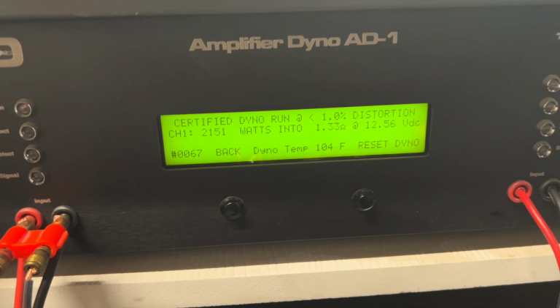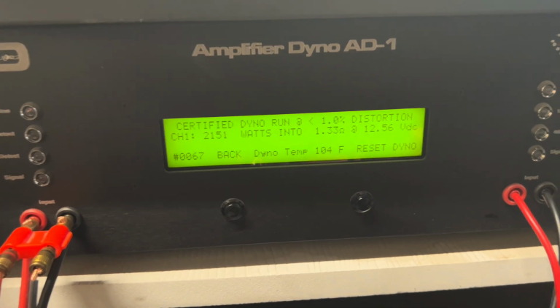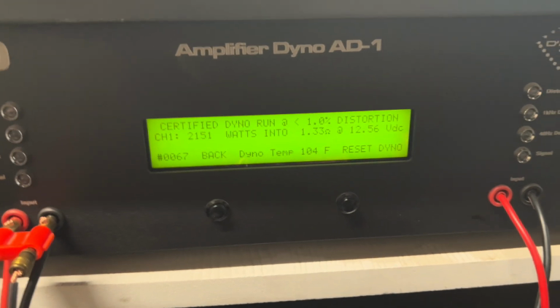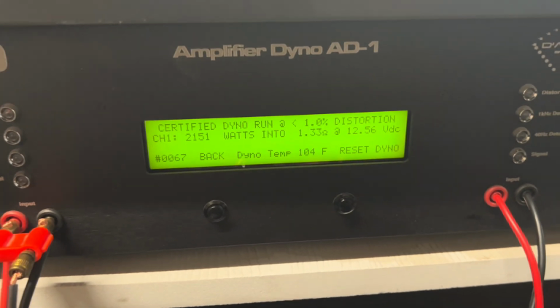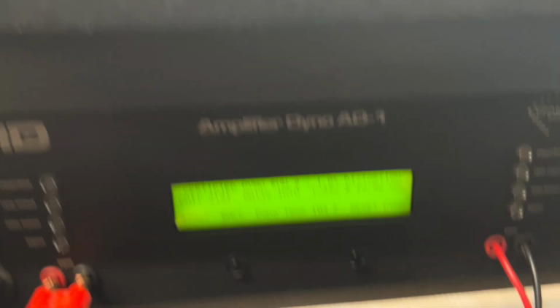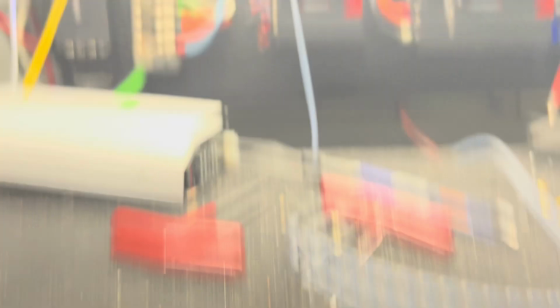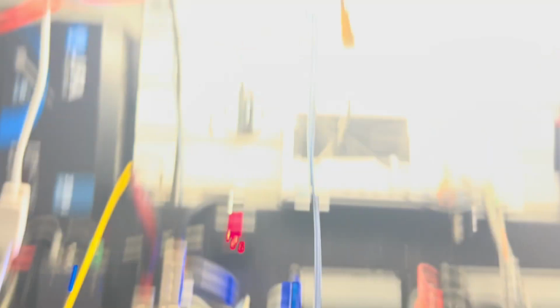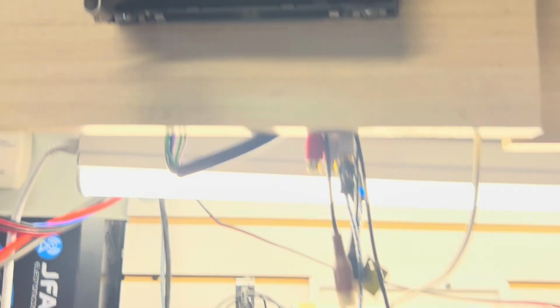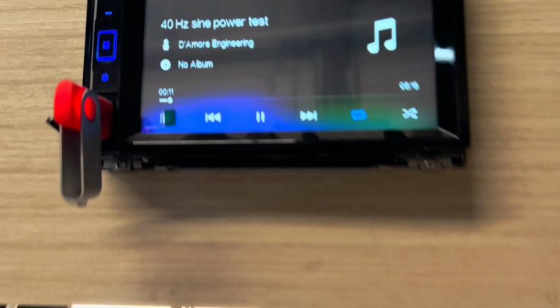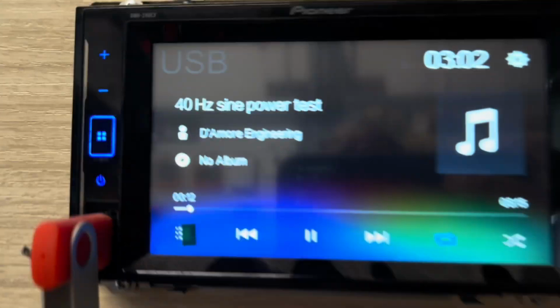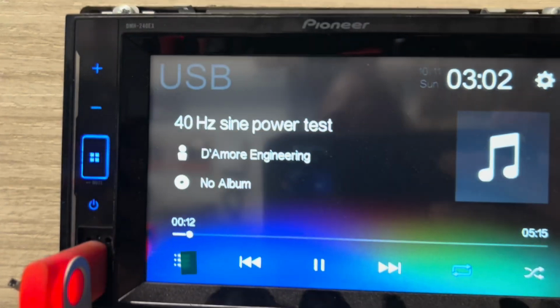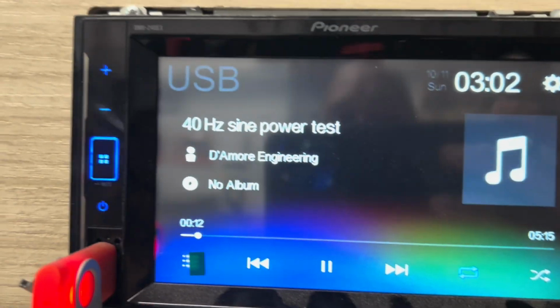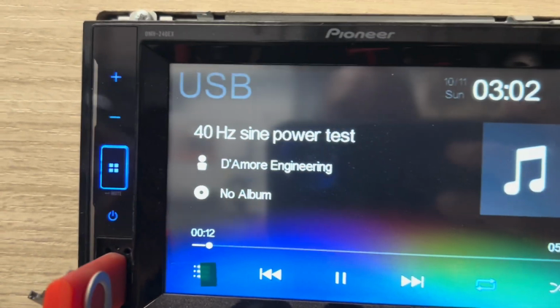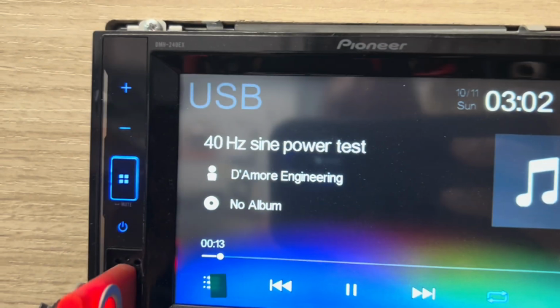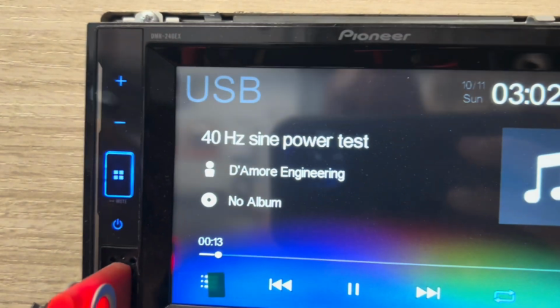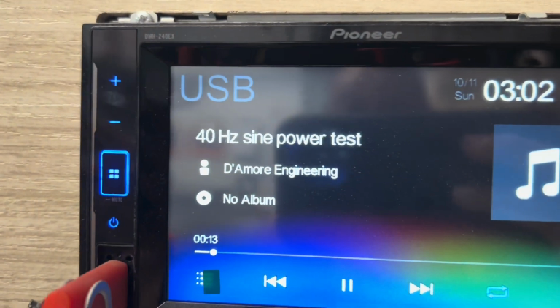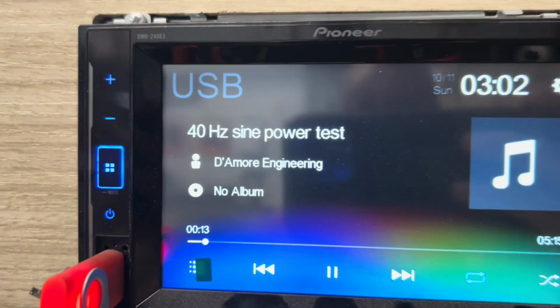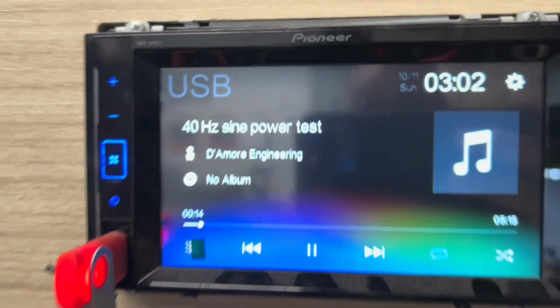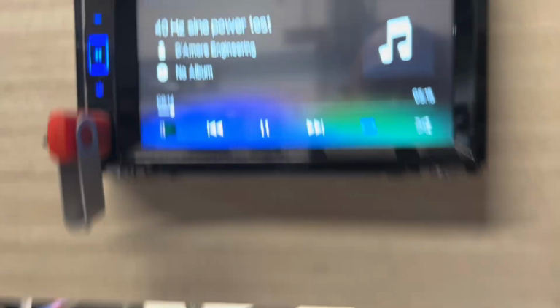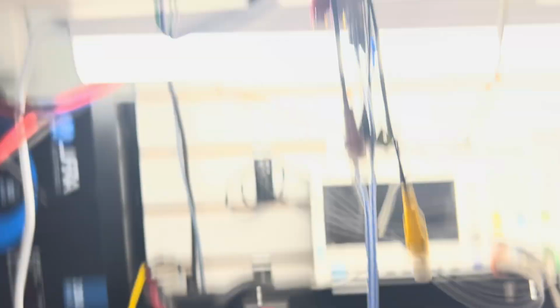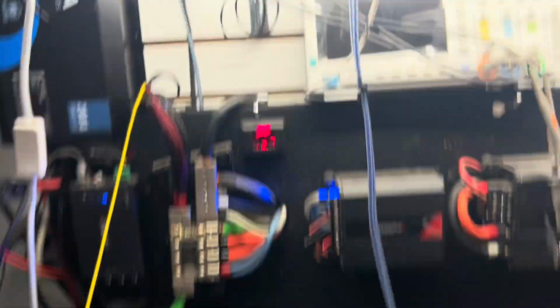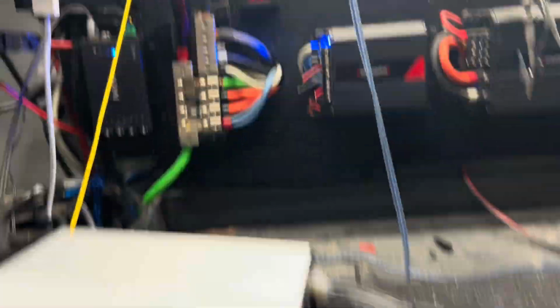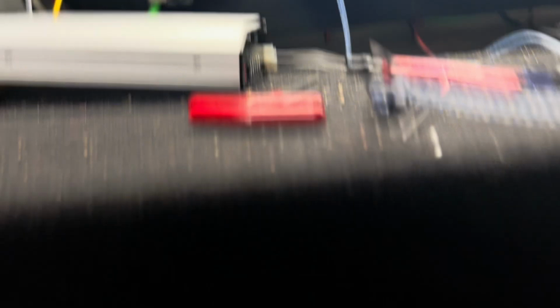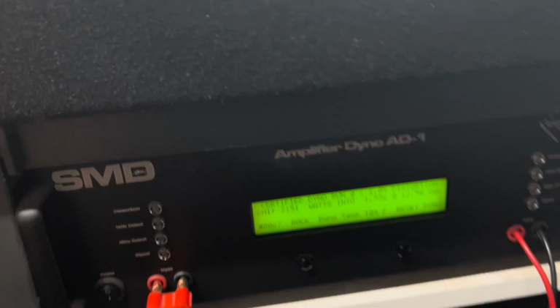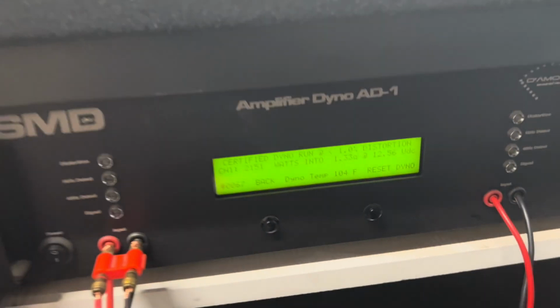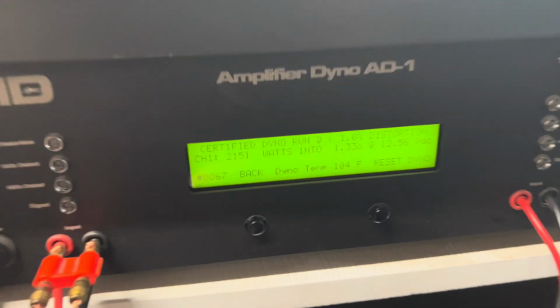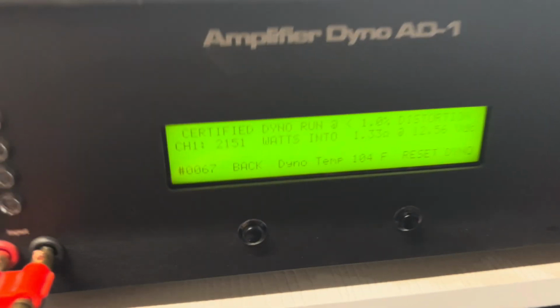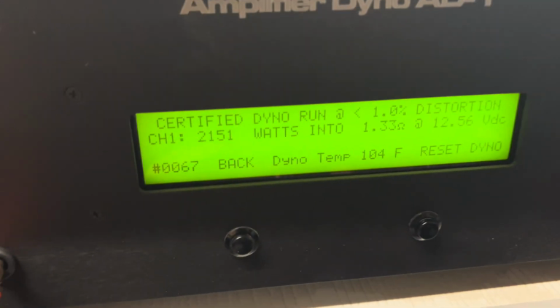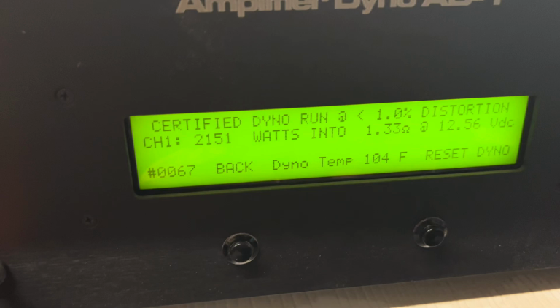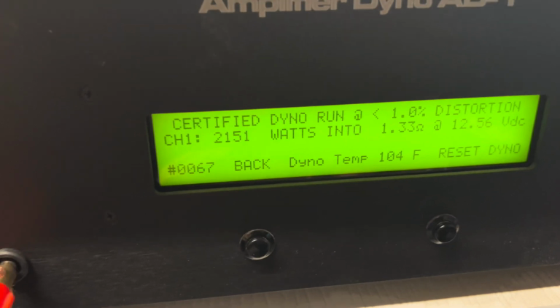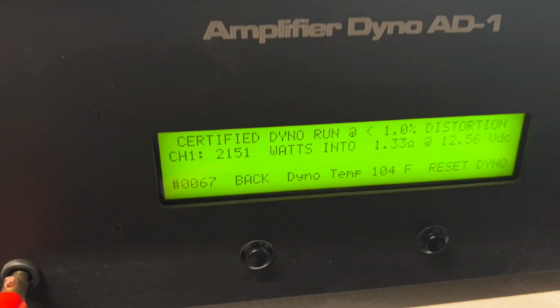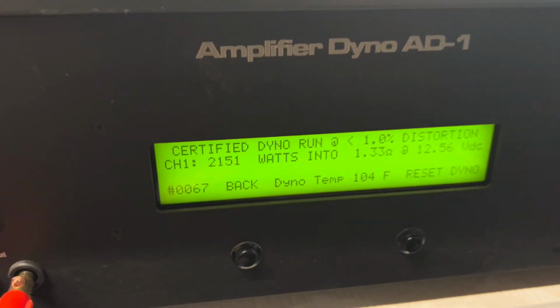2,151 watts. 40 hertz tone. Pretty damn good.